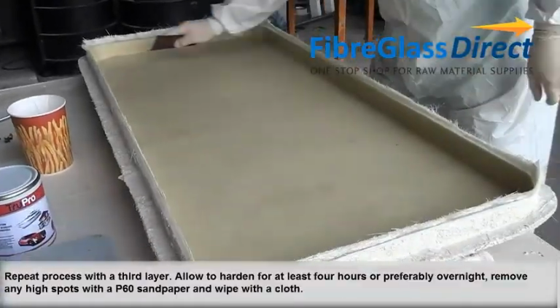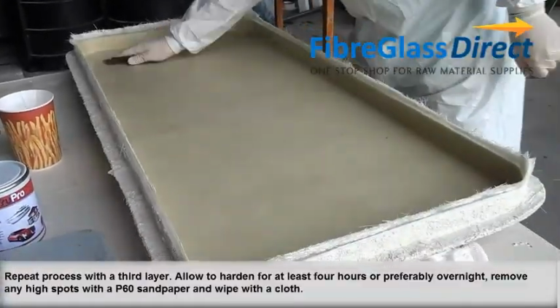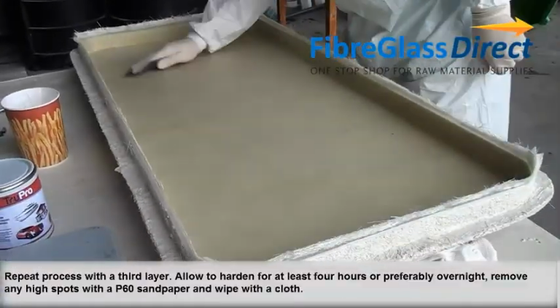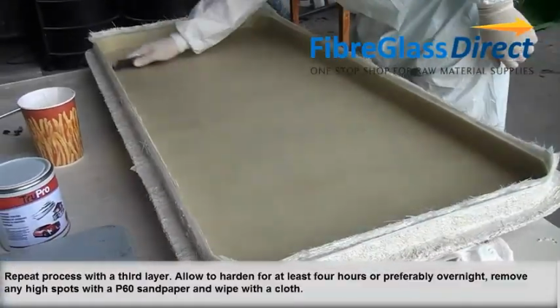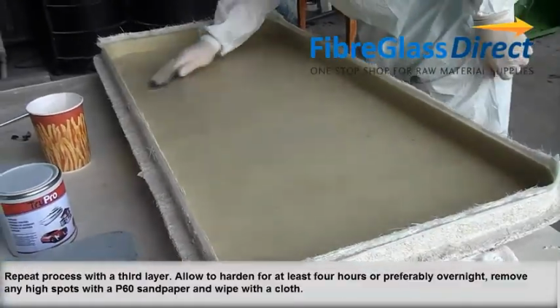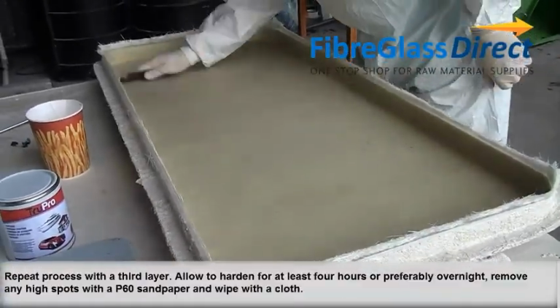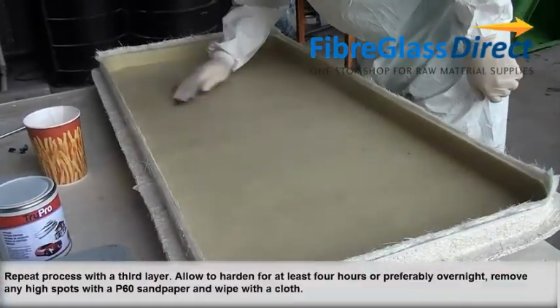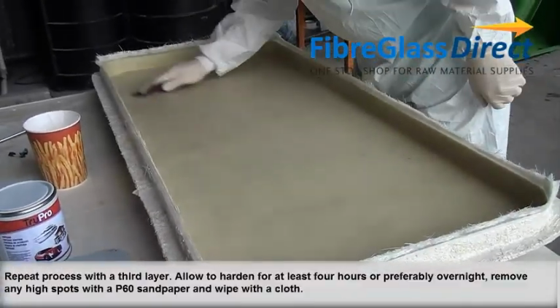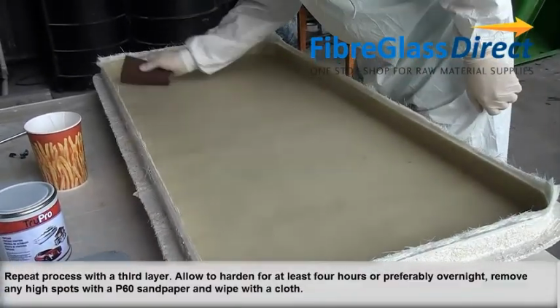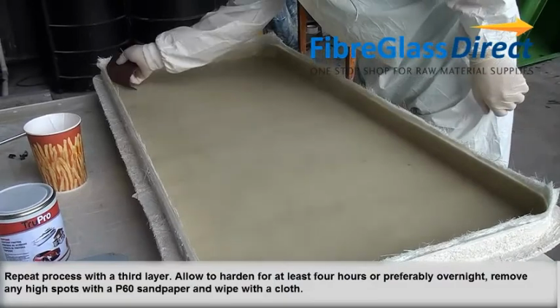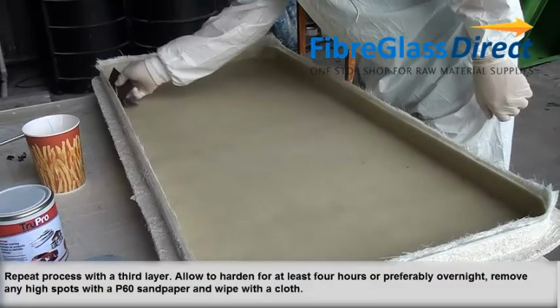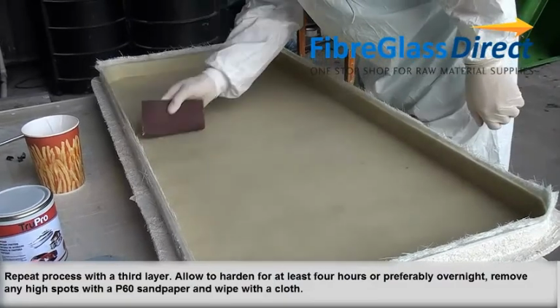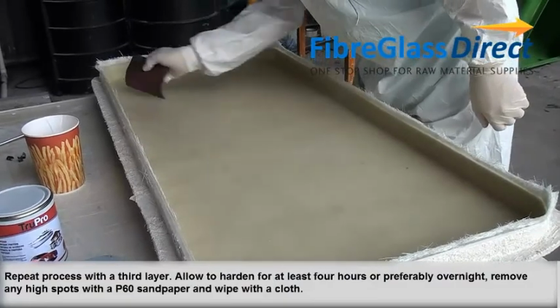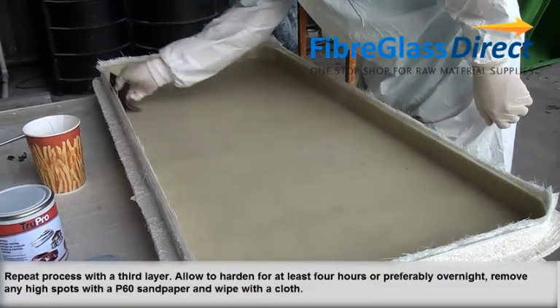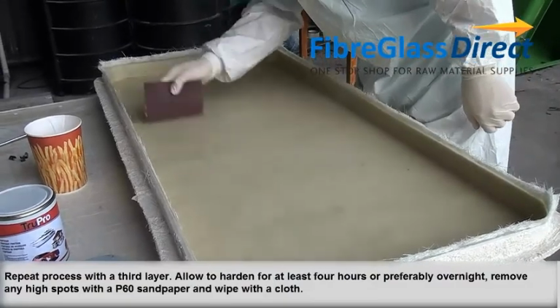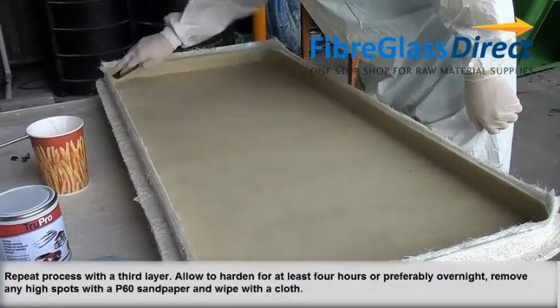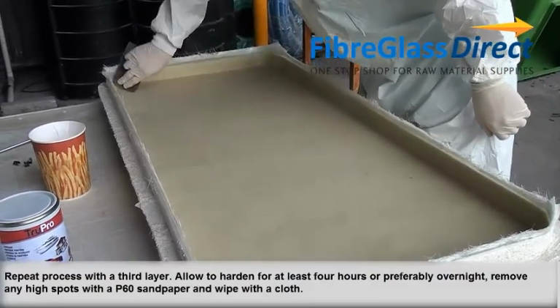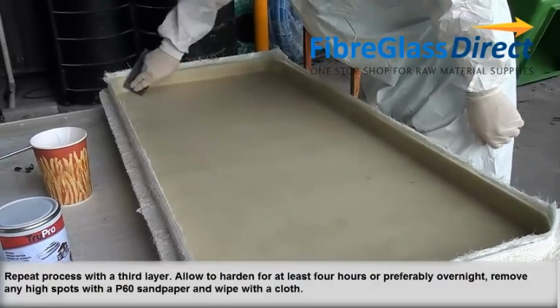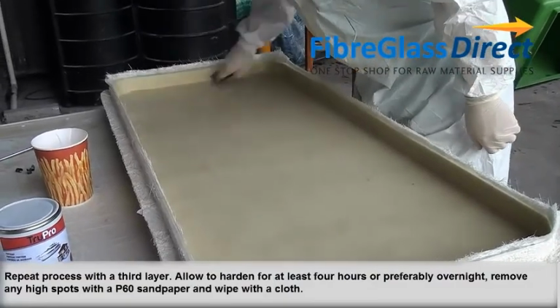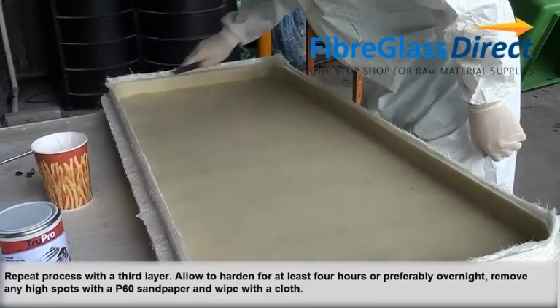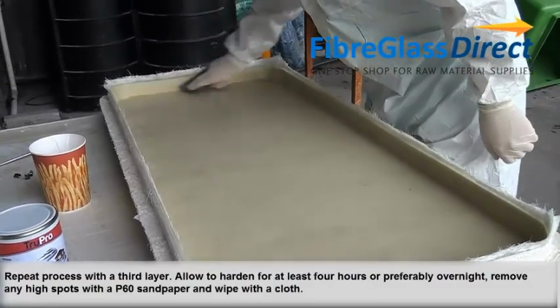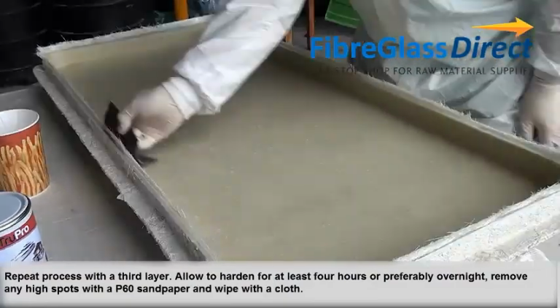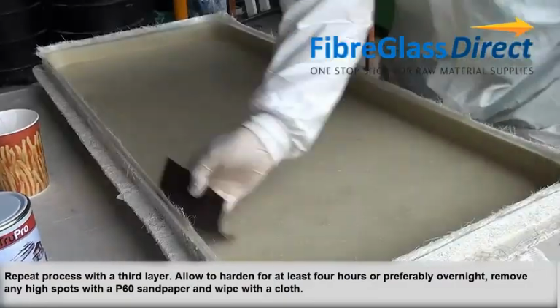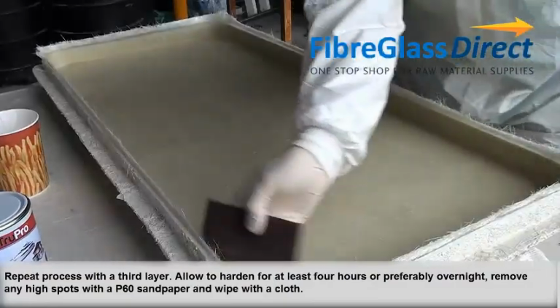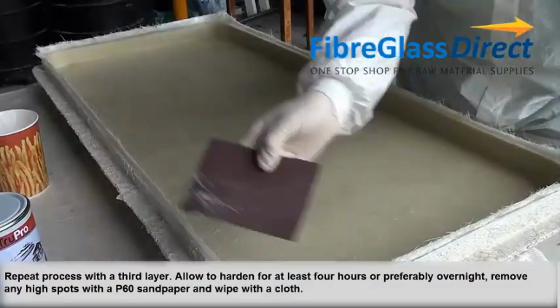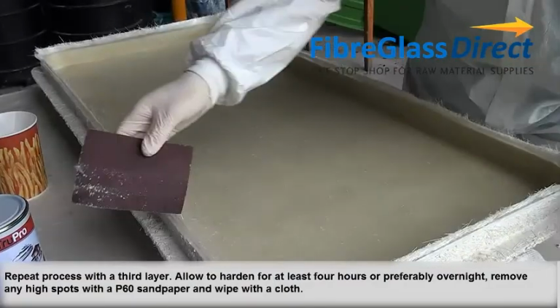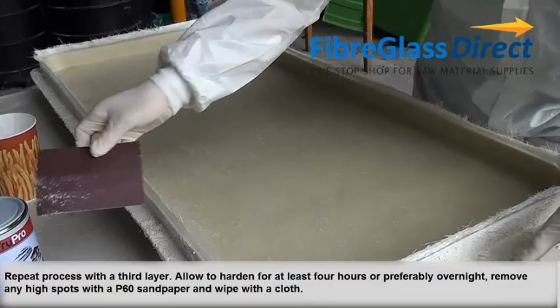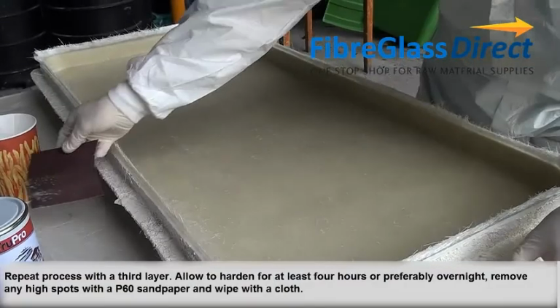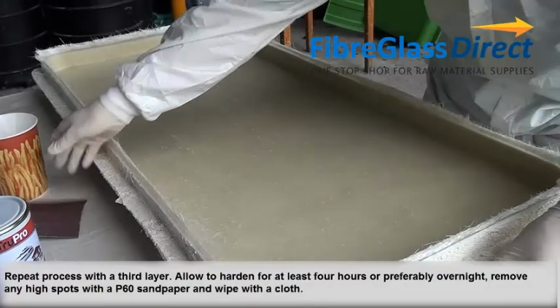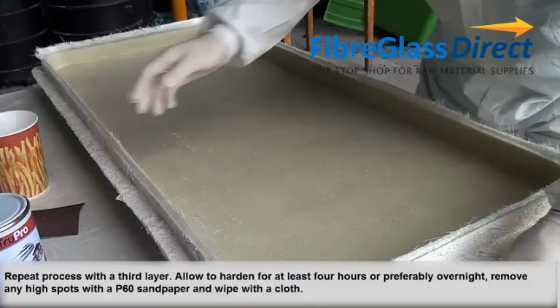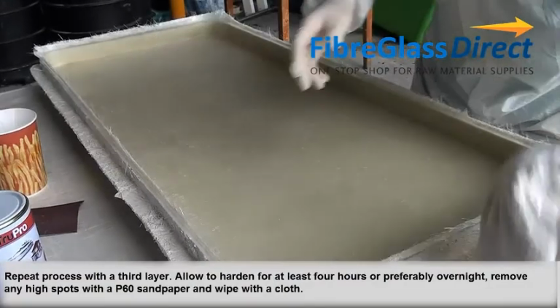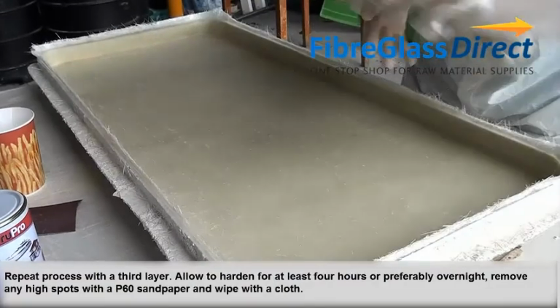Repeat the process with a third layer. Allow to harden for at least 4 hours, or preferably overnight.